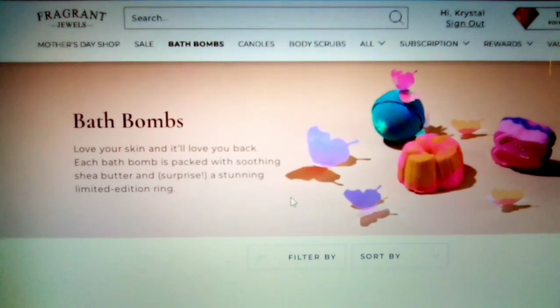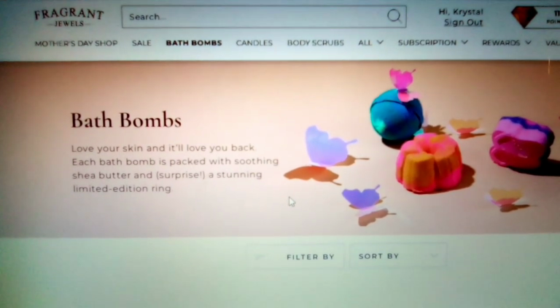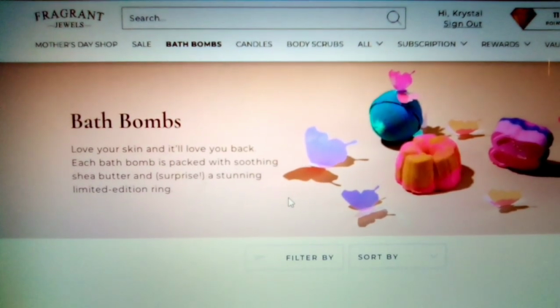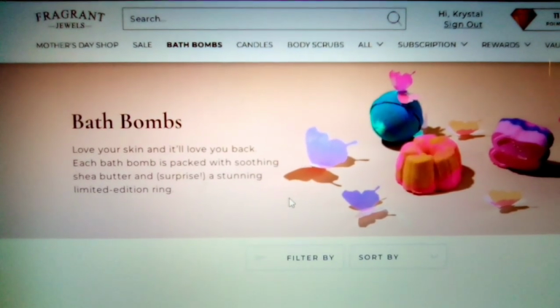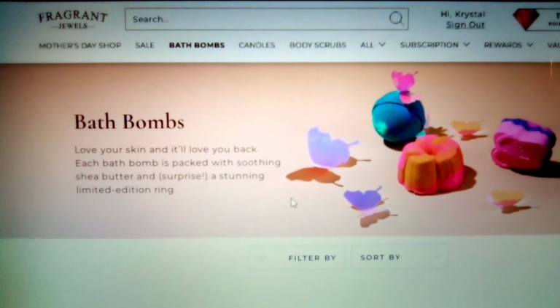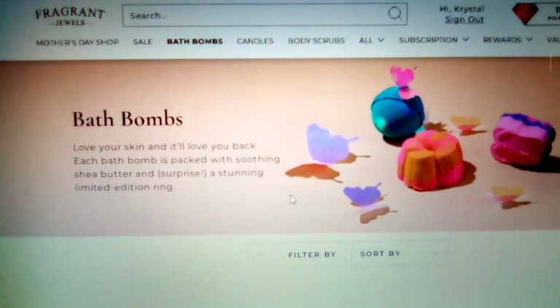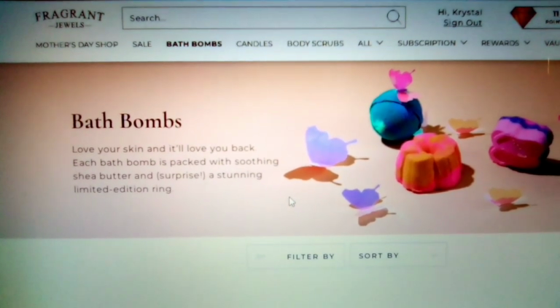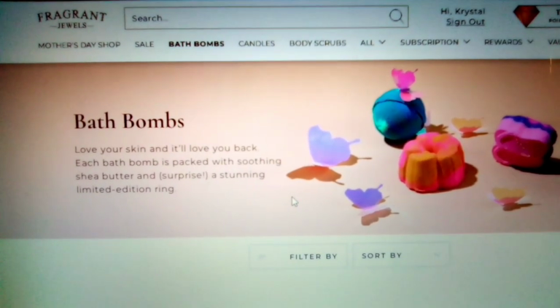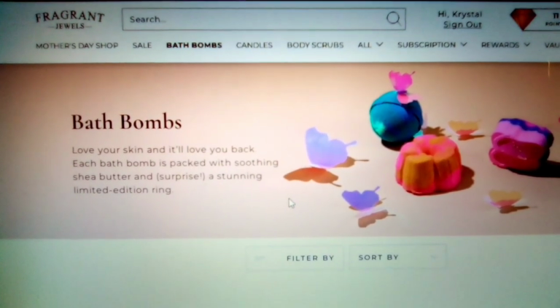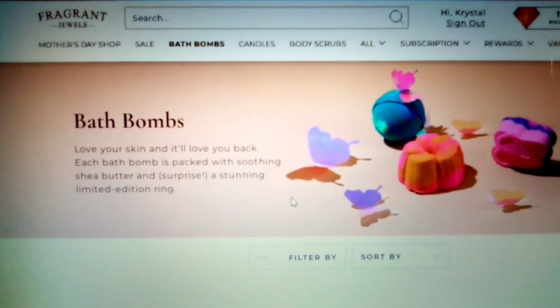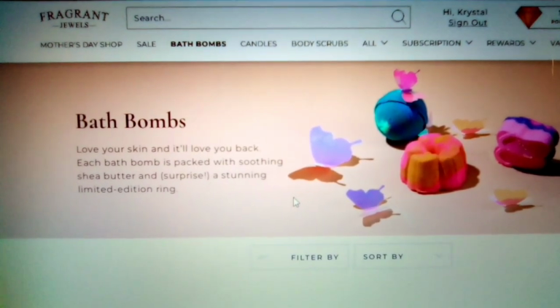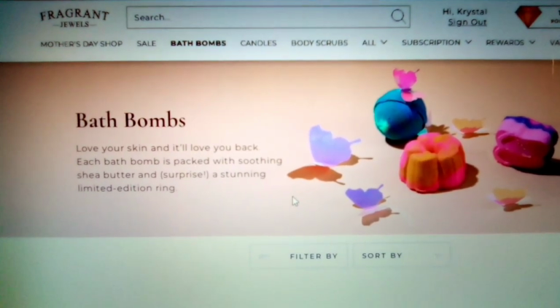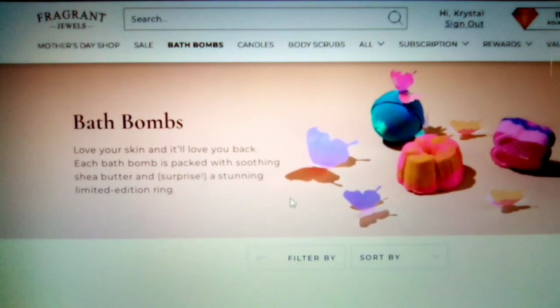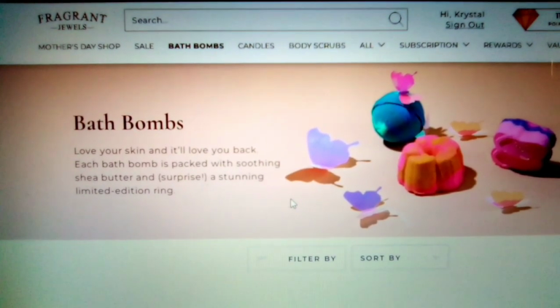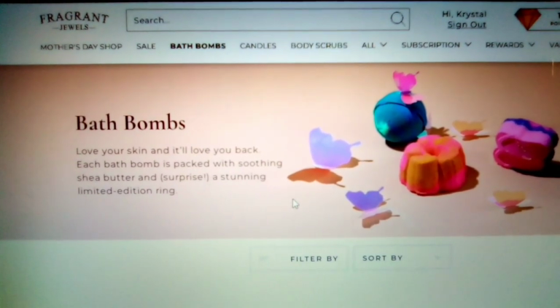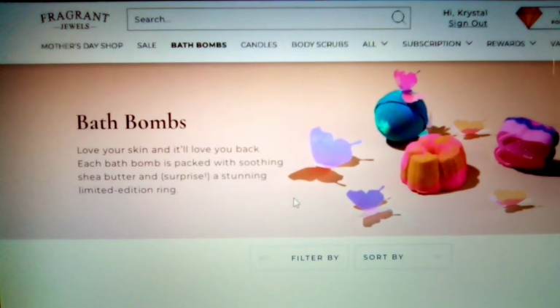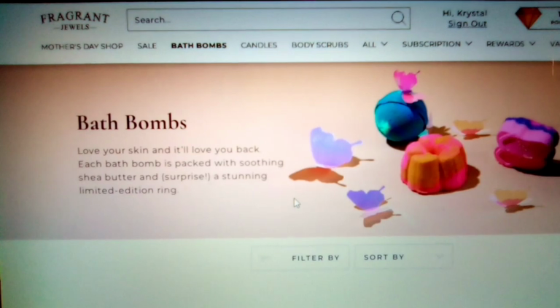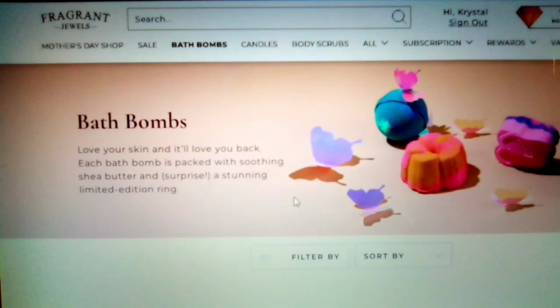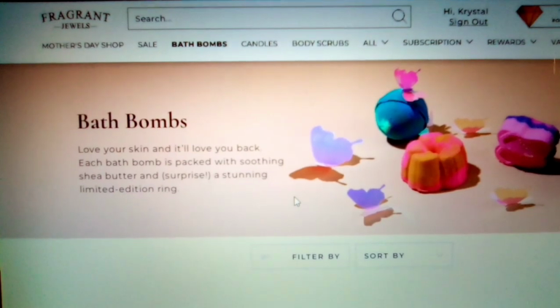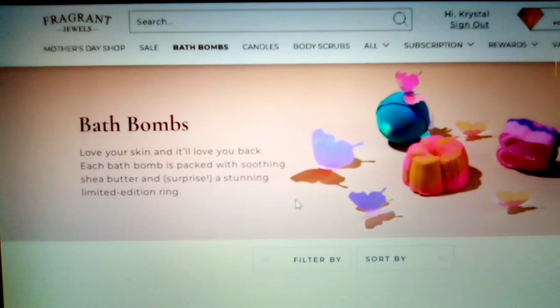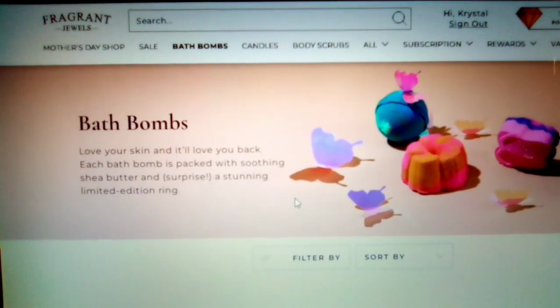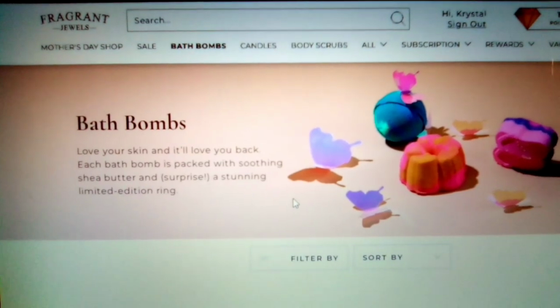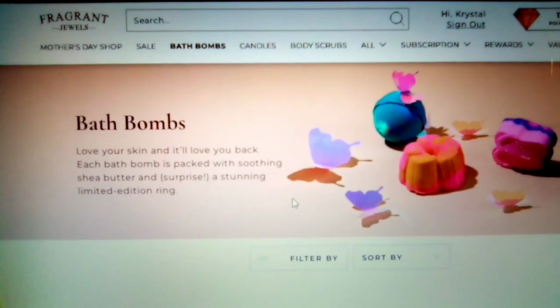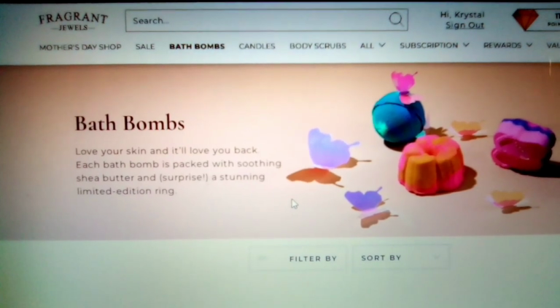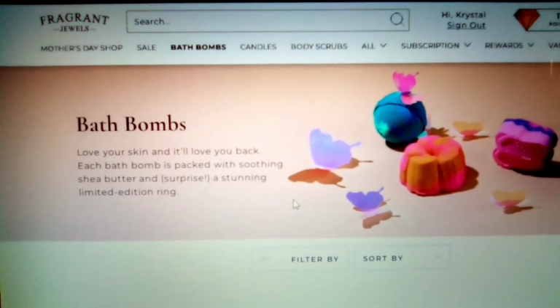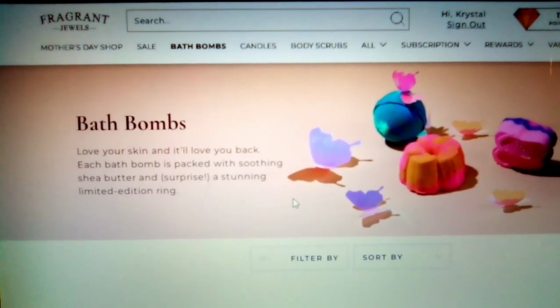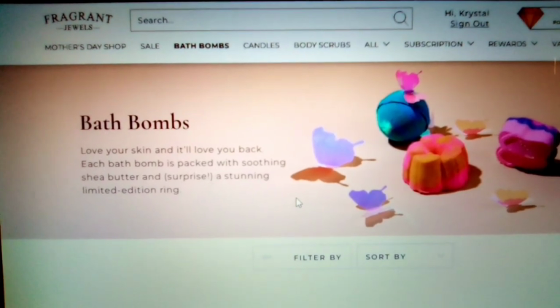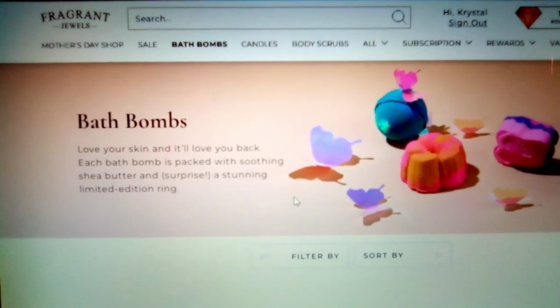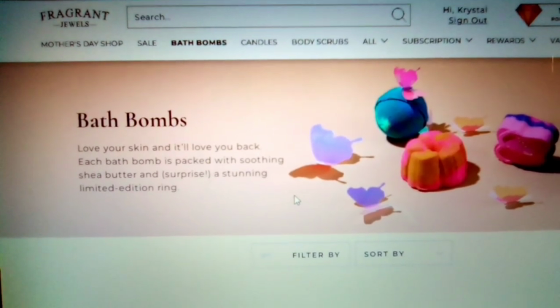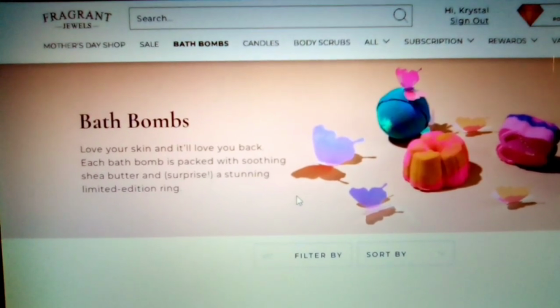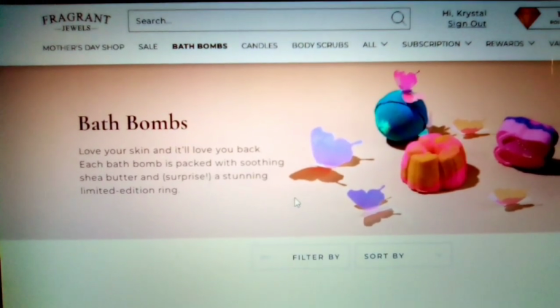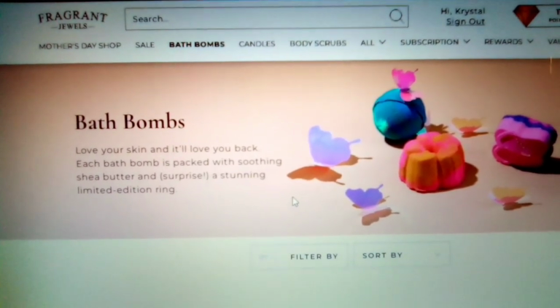Hi everyone, welcome to my channel. I am Crystal the Yarny Chicken and Crazy Cat Lady.